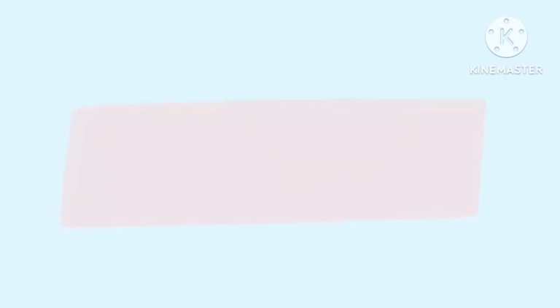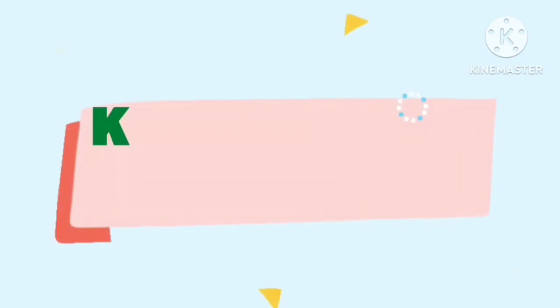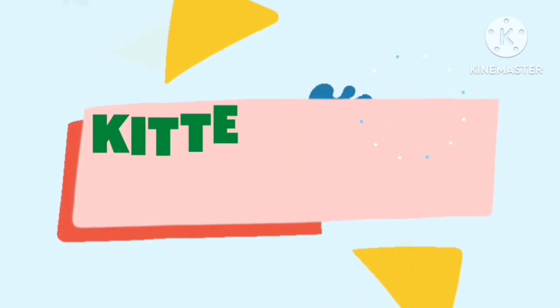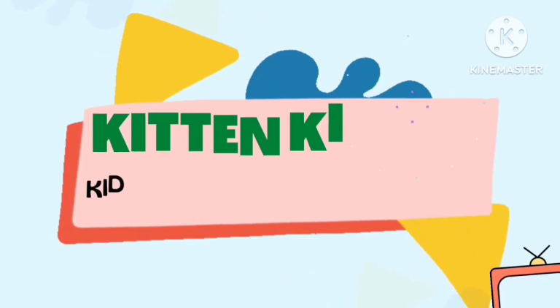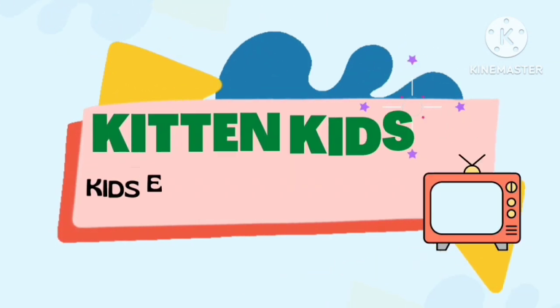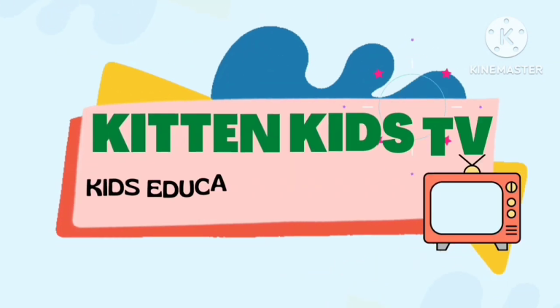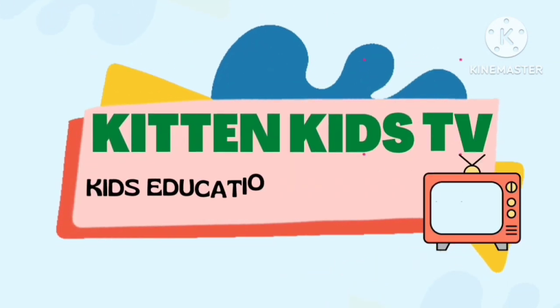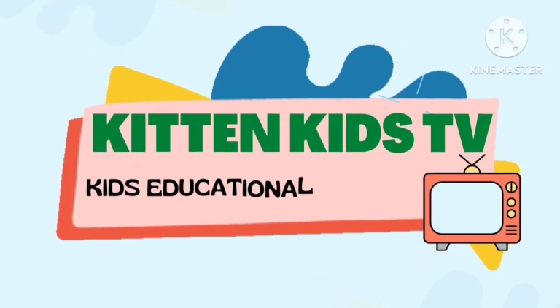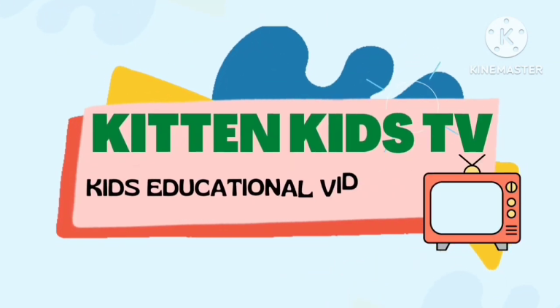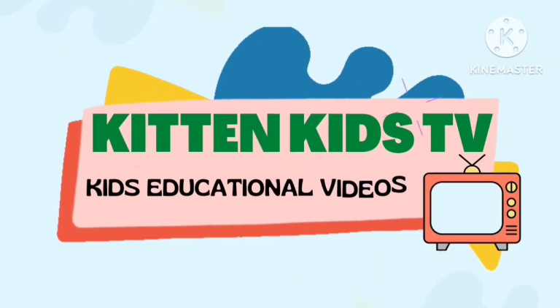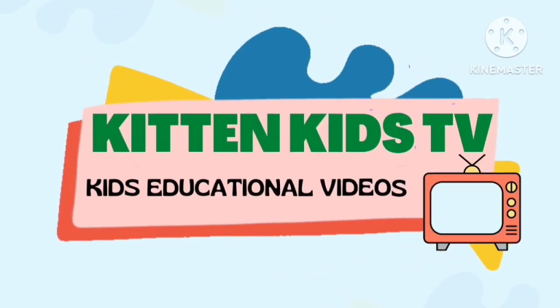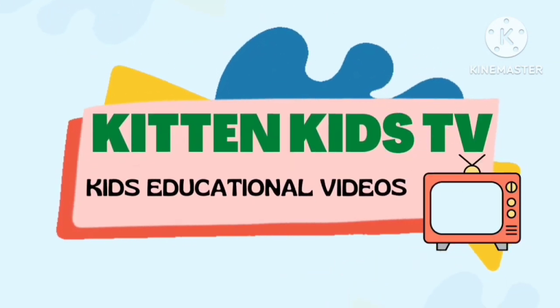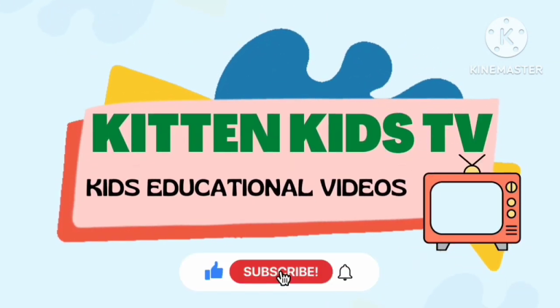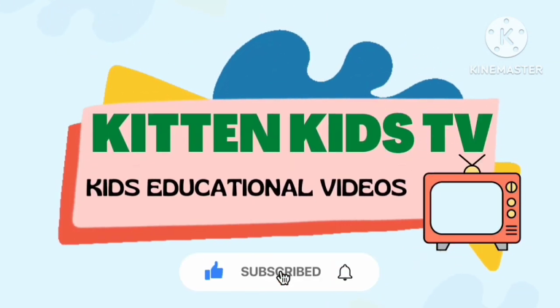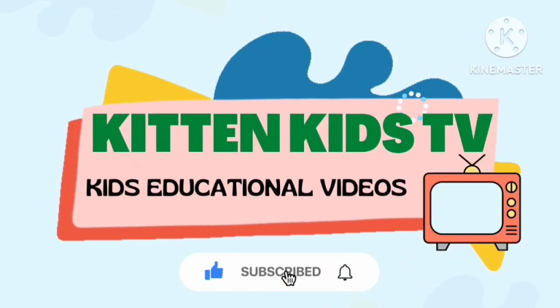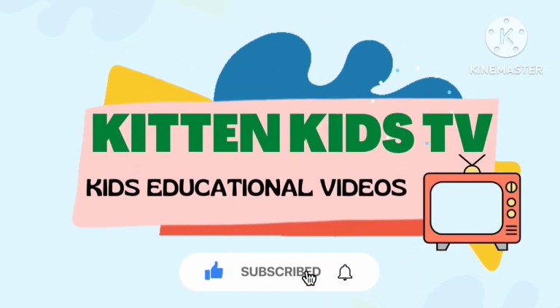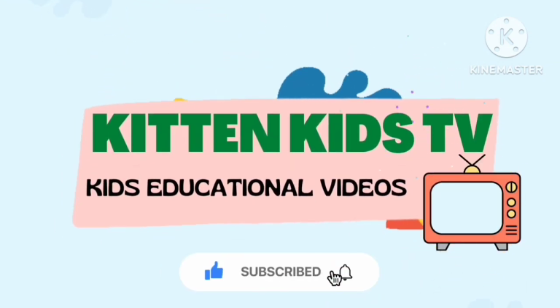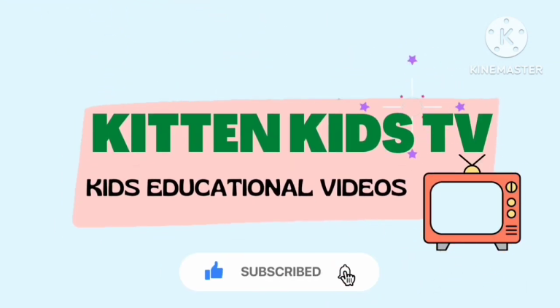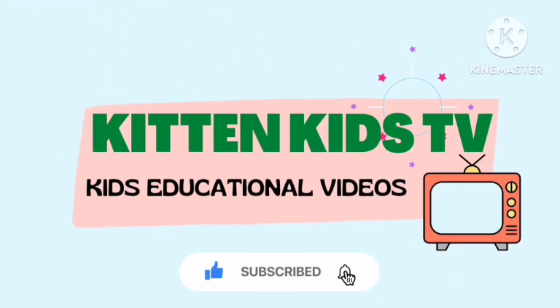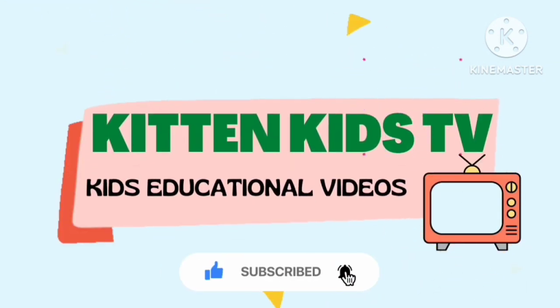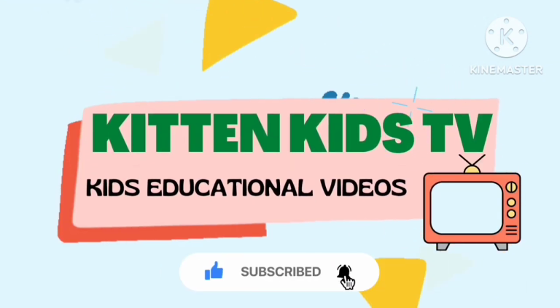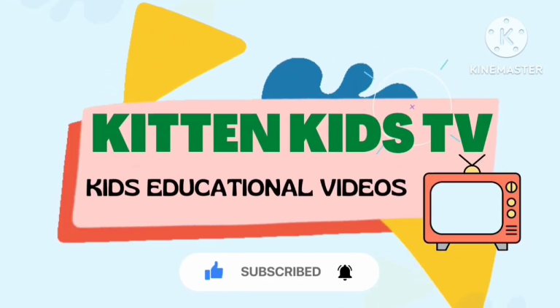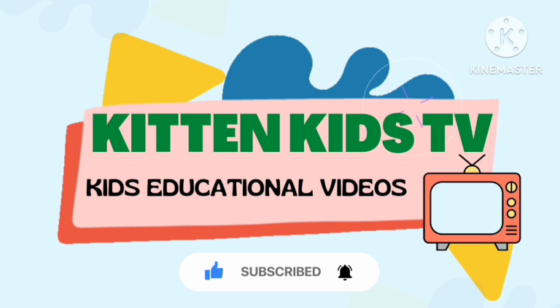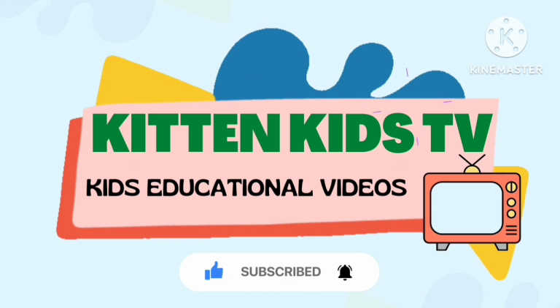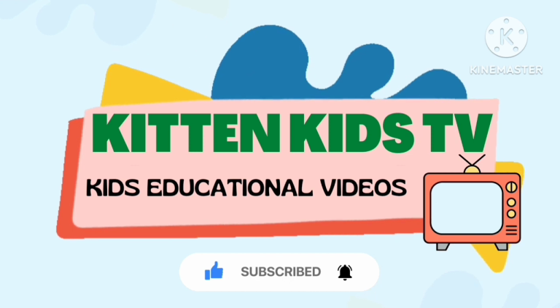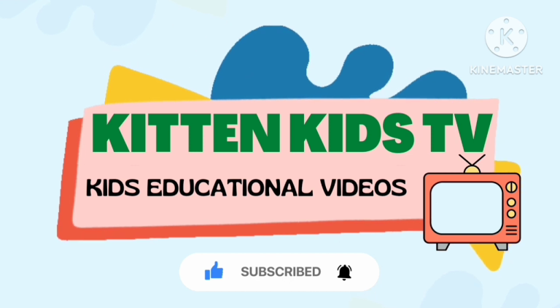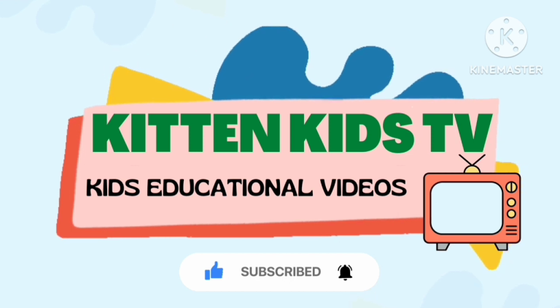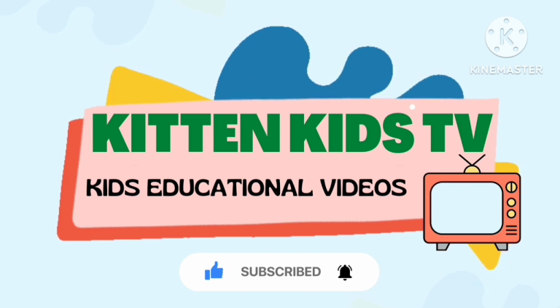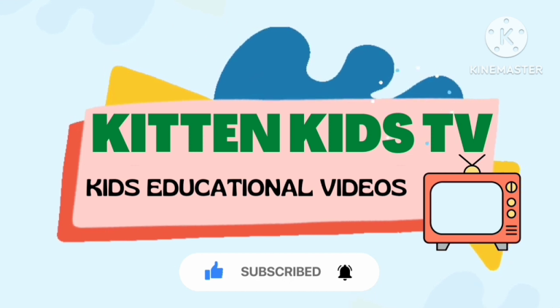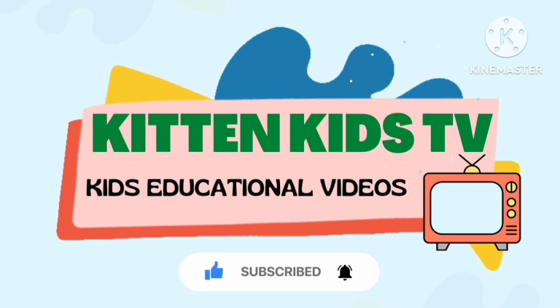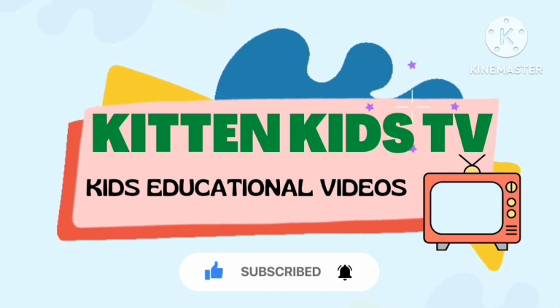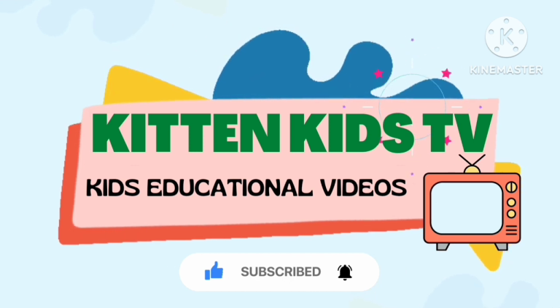This is Hidden Kids TV, this educational video. Subscribe to our channel and click on the bell icon for latest notification.